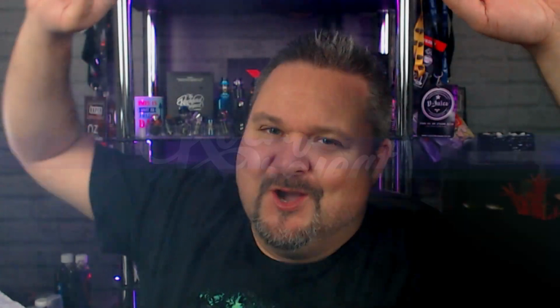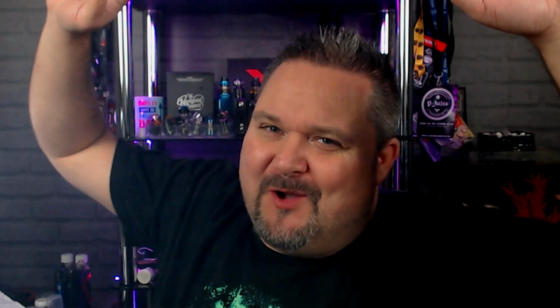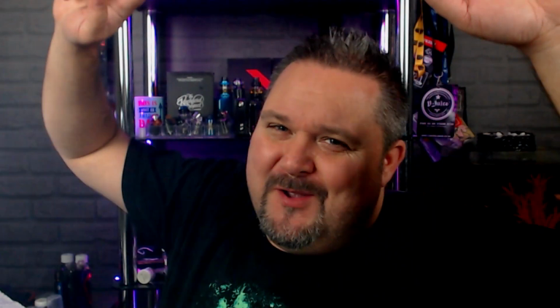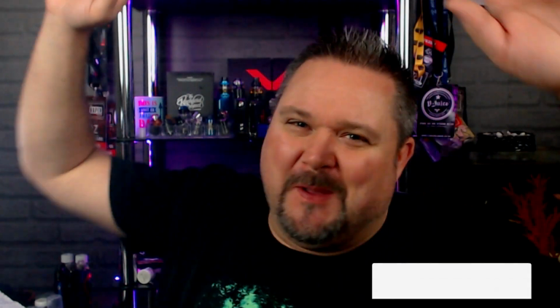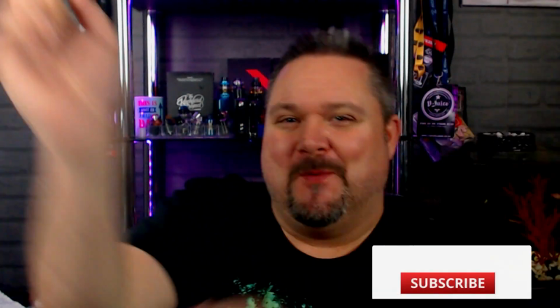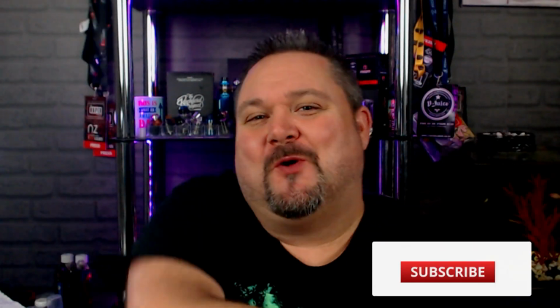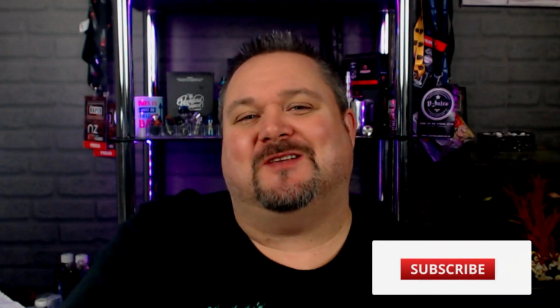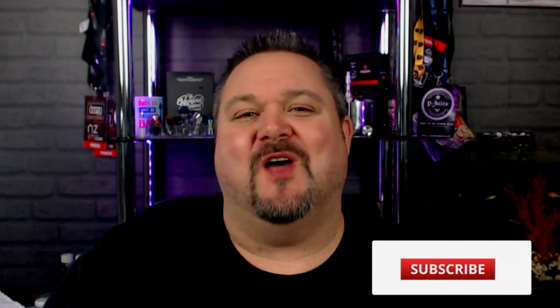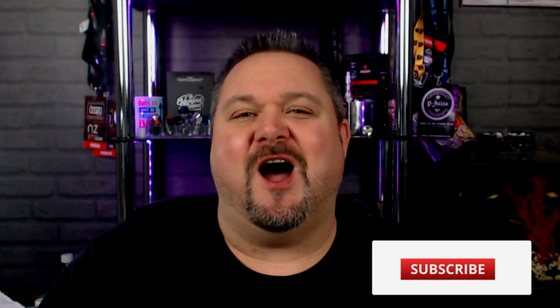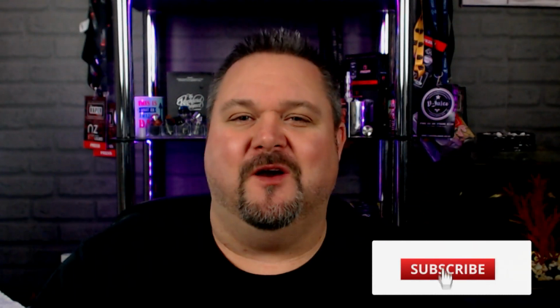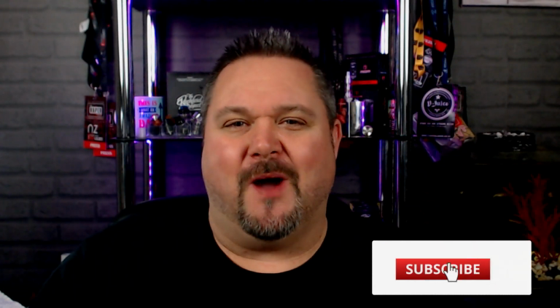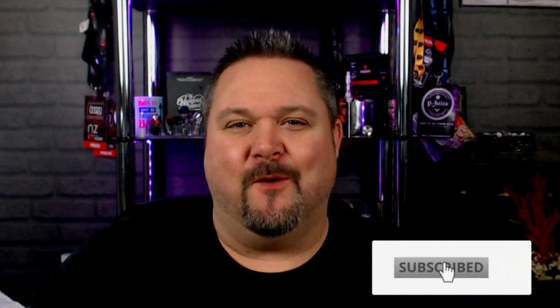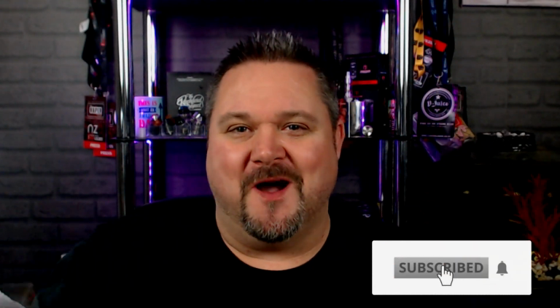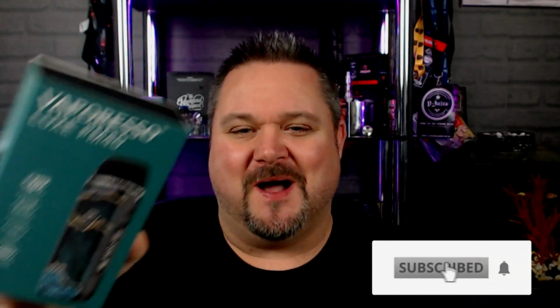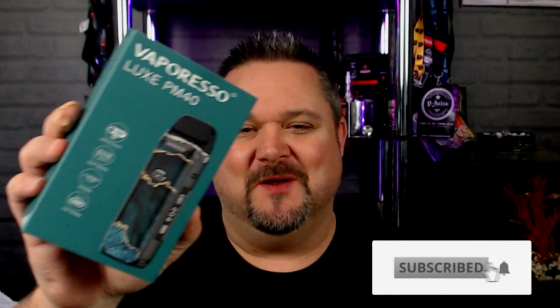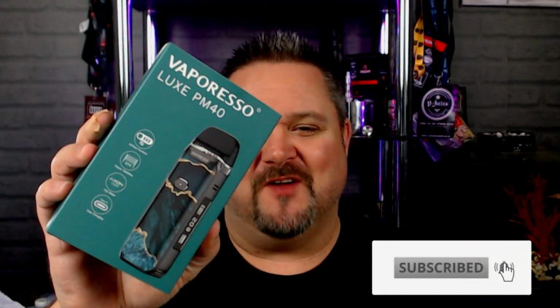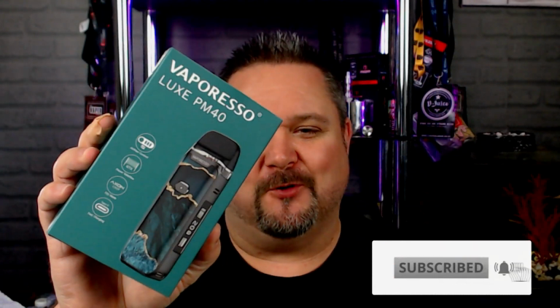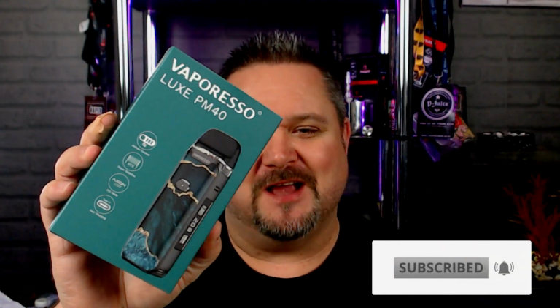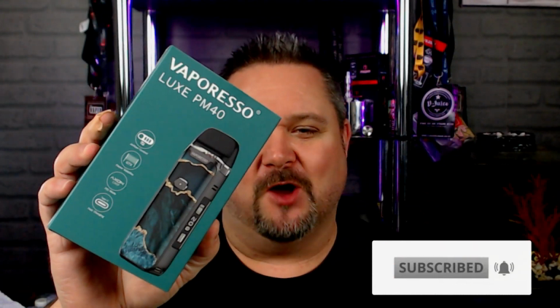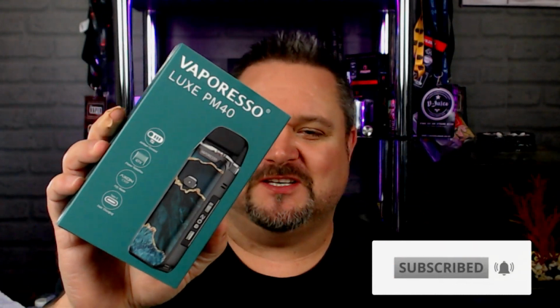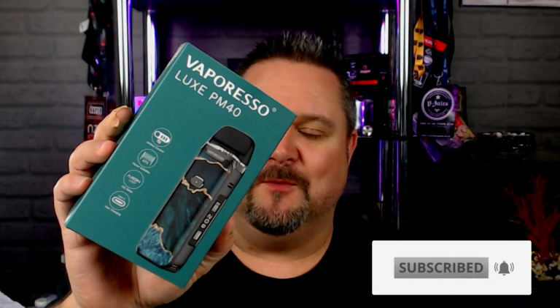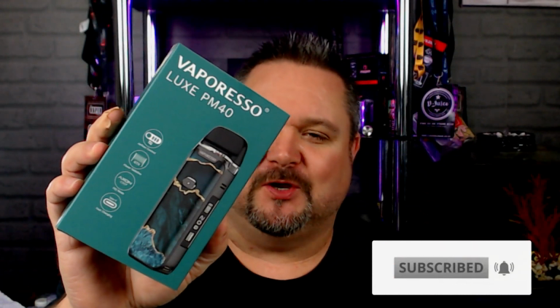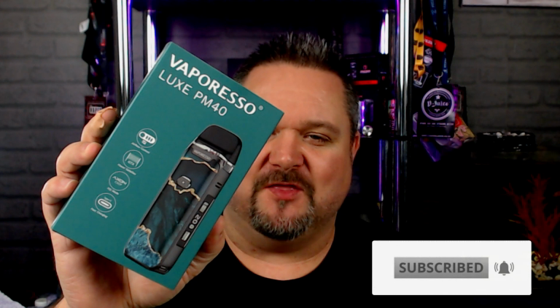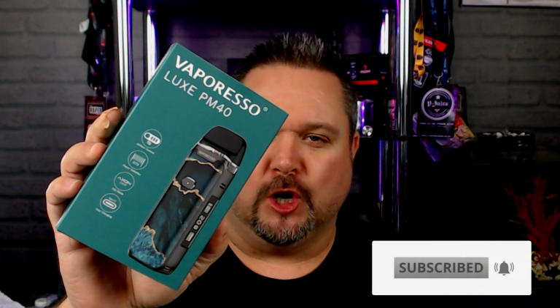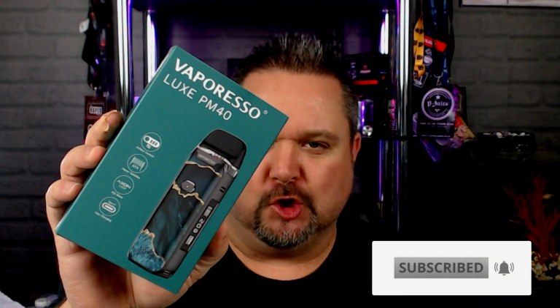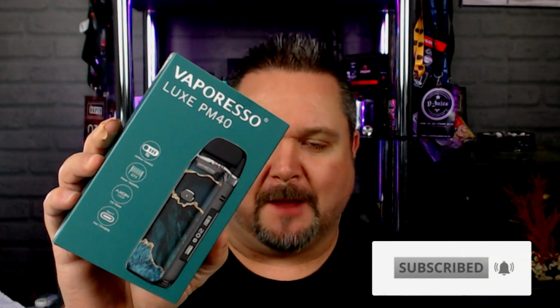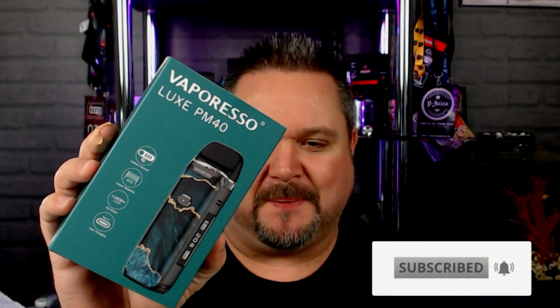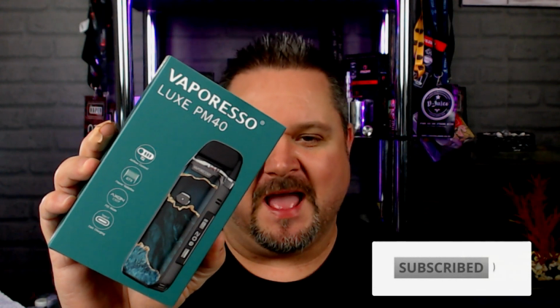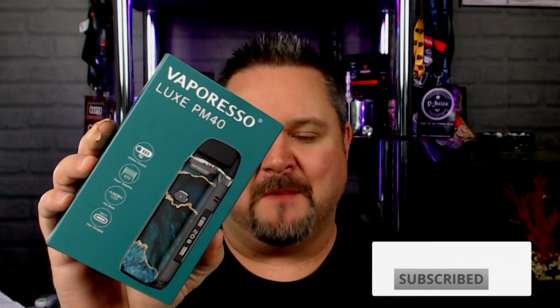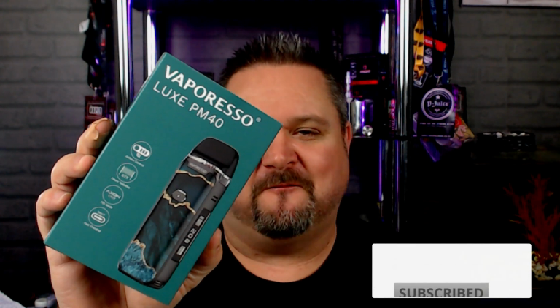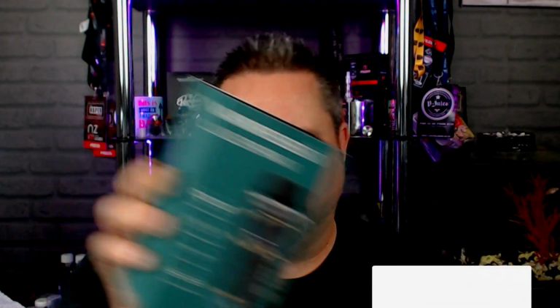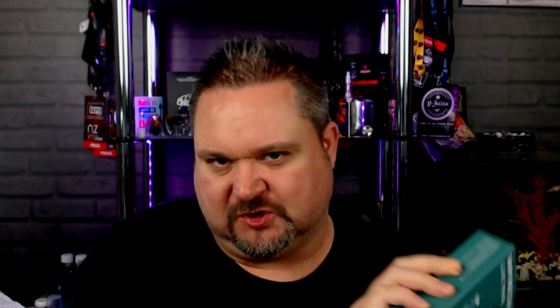Yo, yo, yo people and welcome back to the Hardware Review, and we are back with Vaporesso. This time we're looking at the Lux PM40.